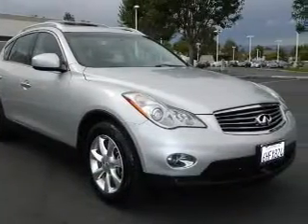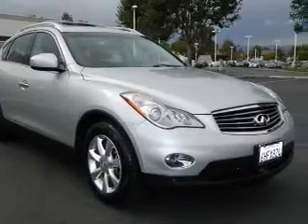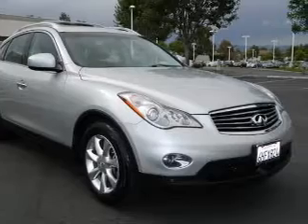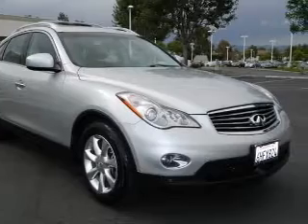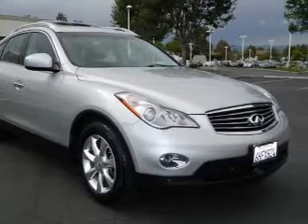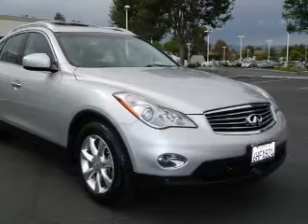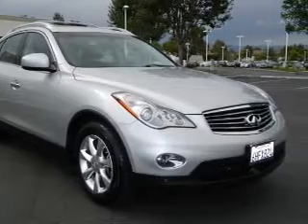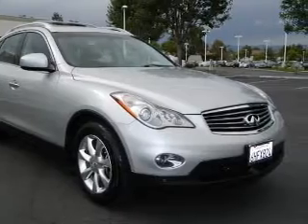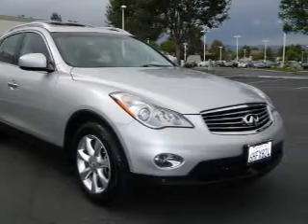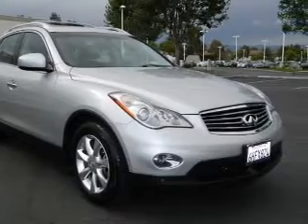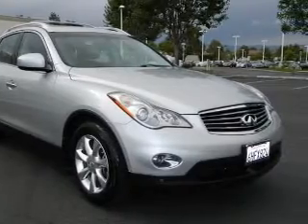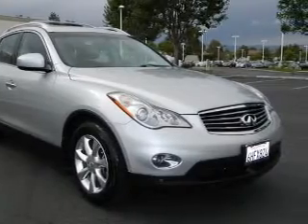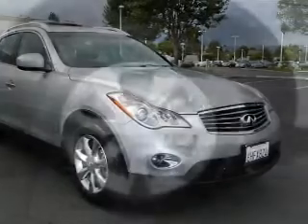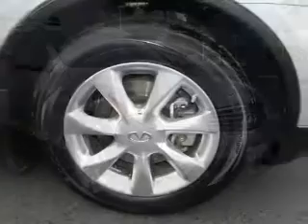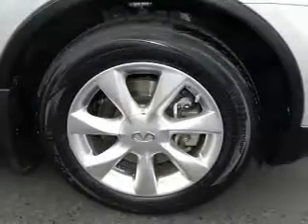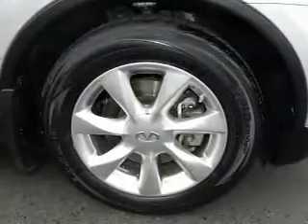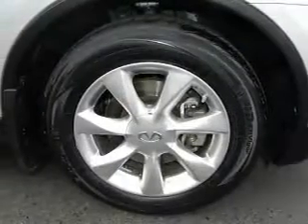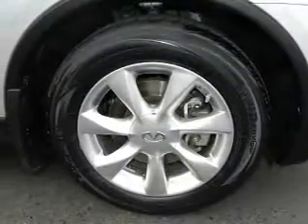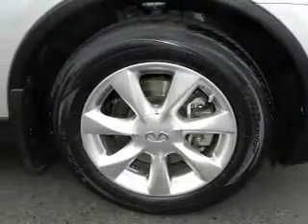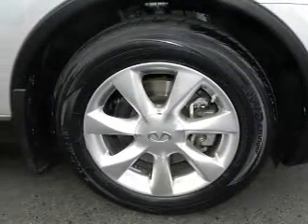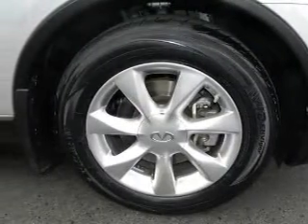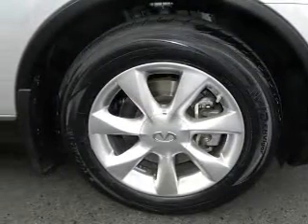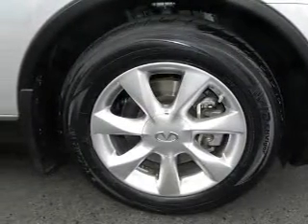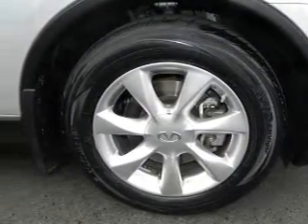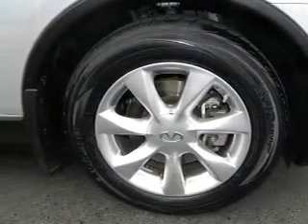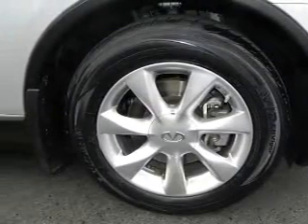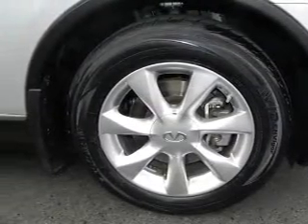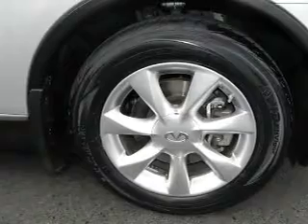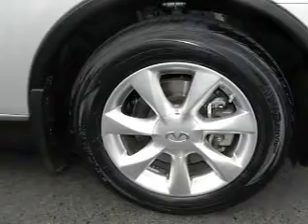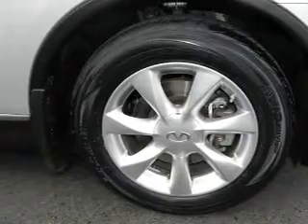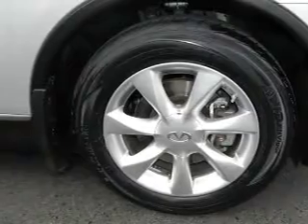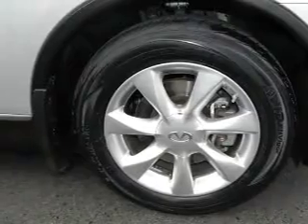Indulge in the comfort of heated seats. This car has separate passenger temperature controls. There's nothing like a sunroof on a nice day.